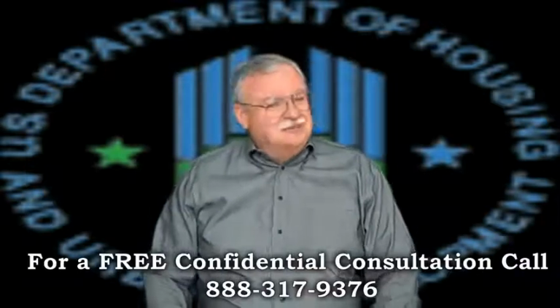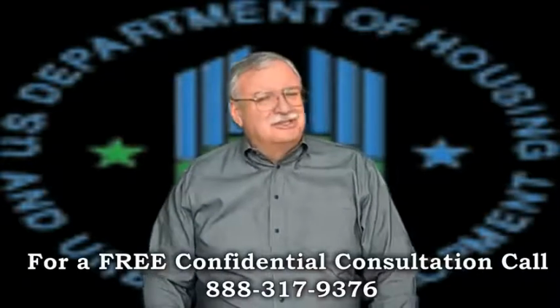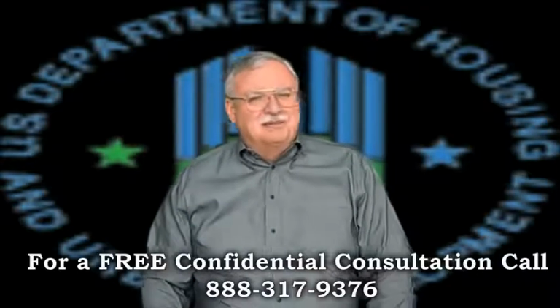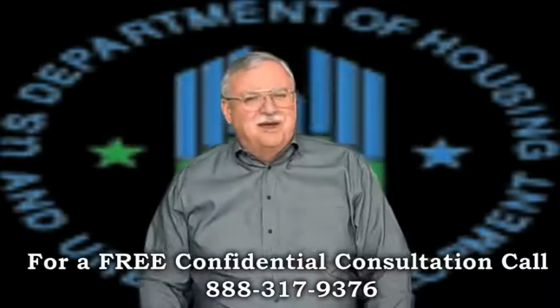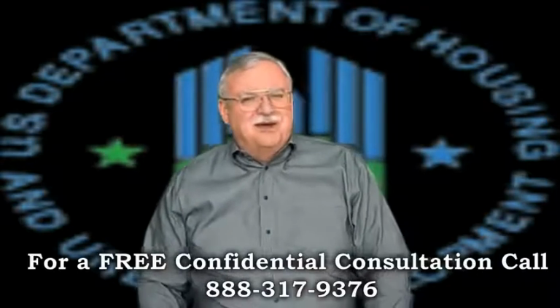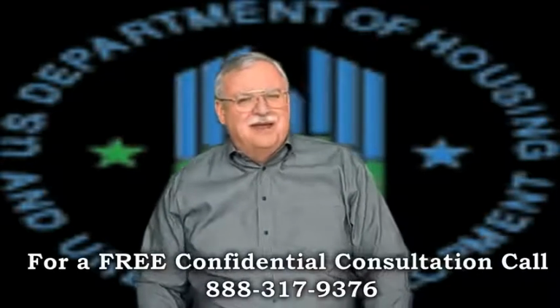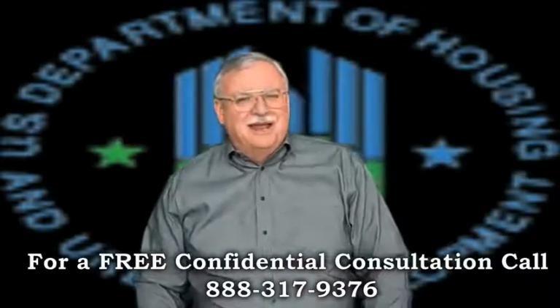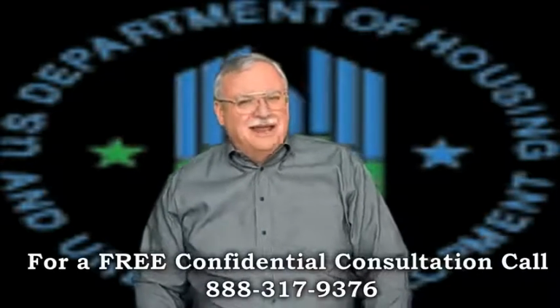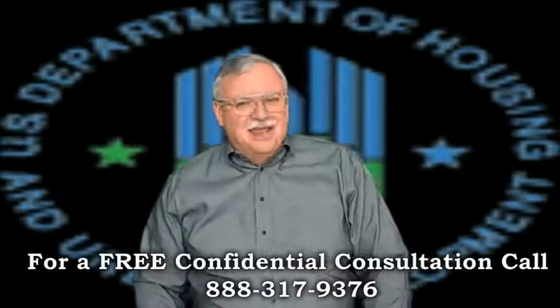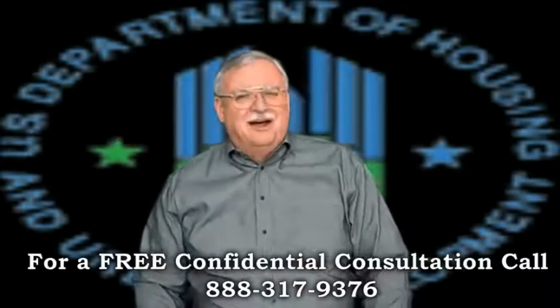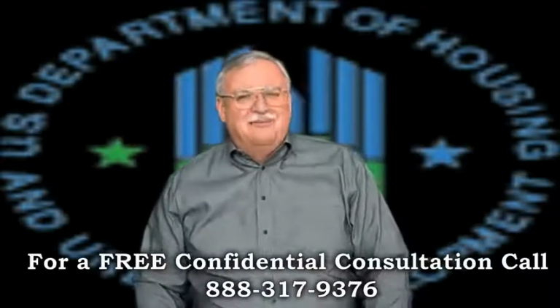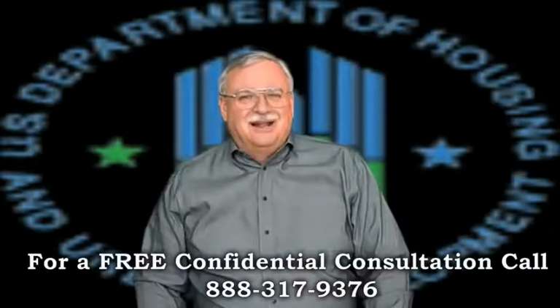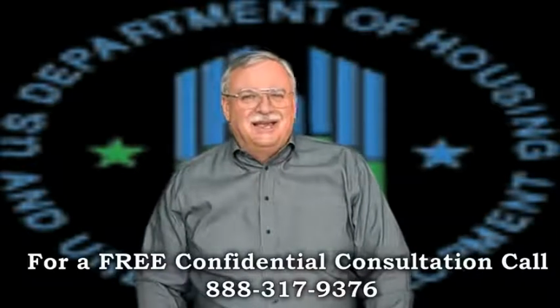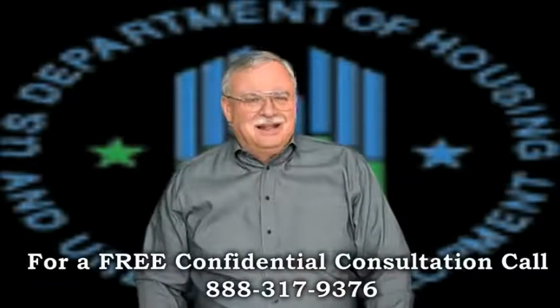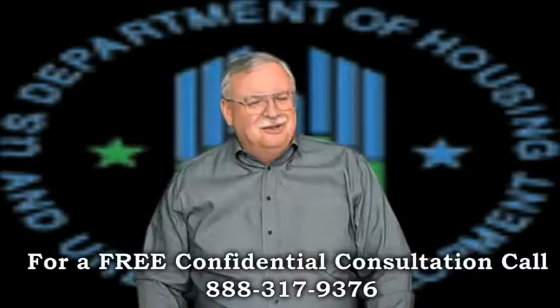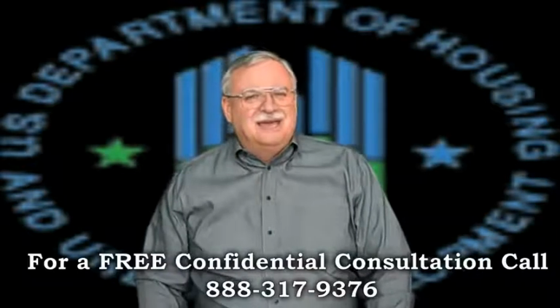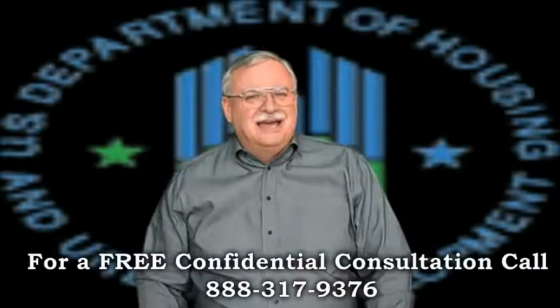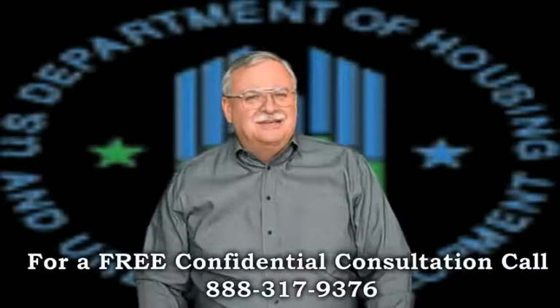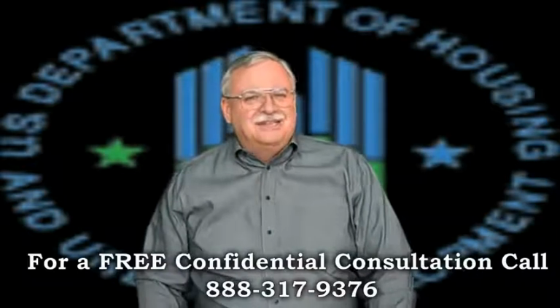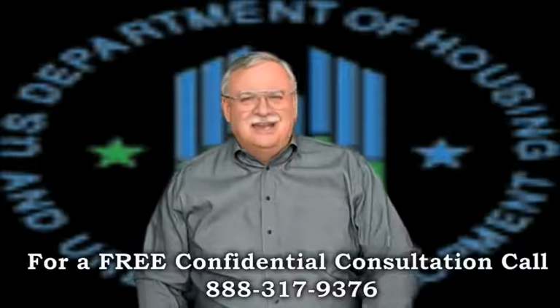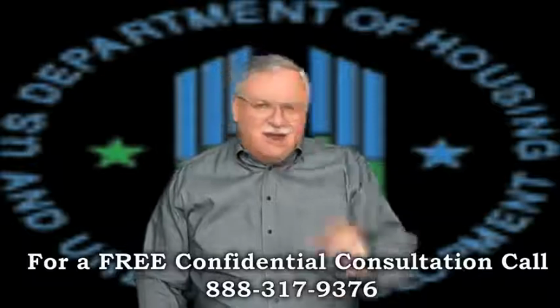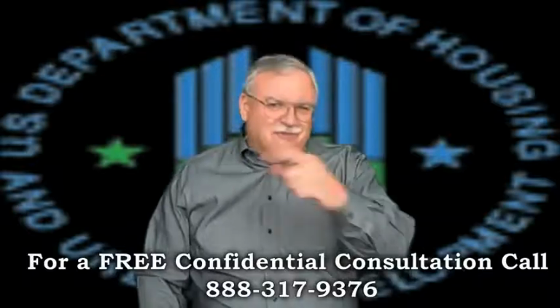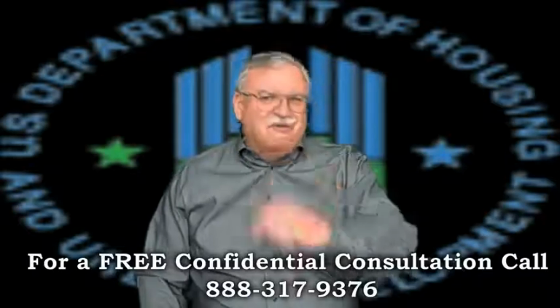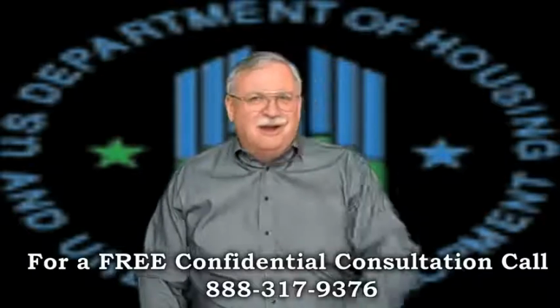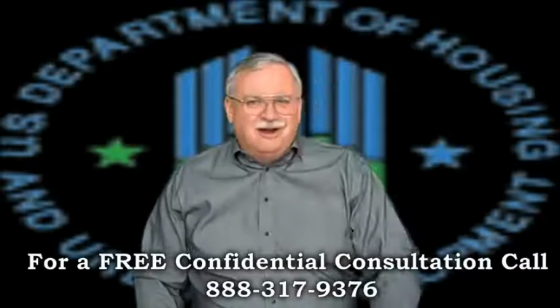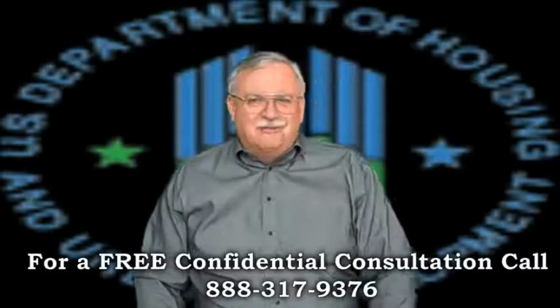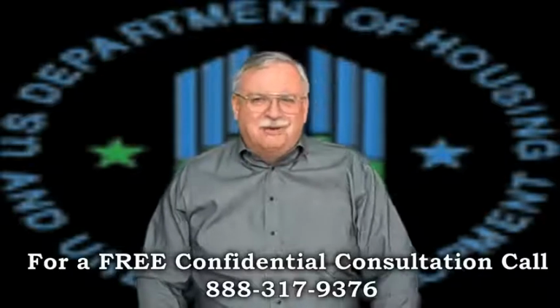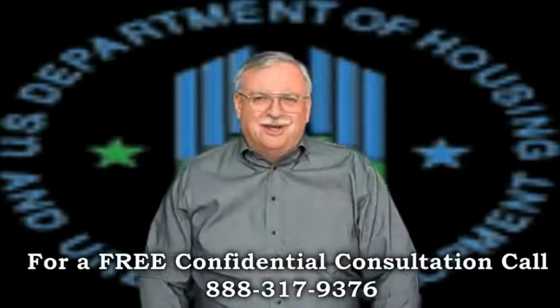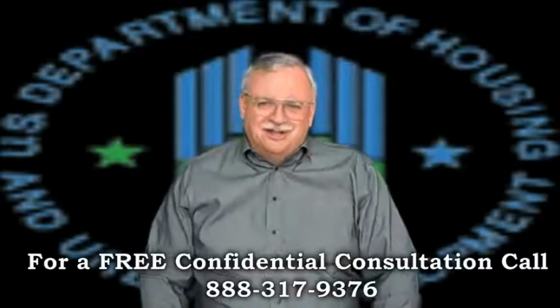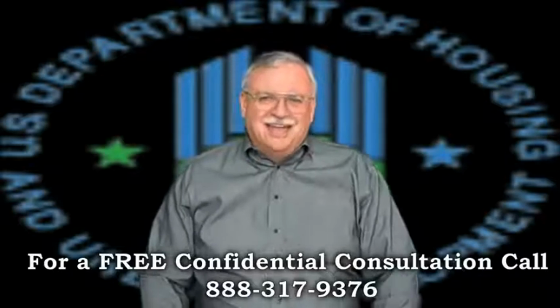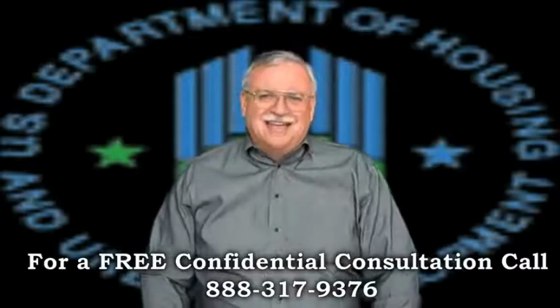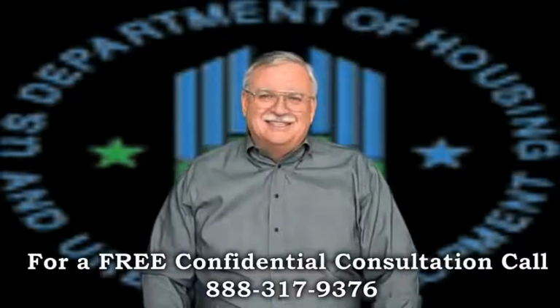You'll sleep better tonight and you'll be glad you did. I look forward to hearing from you. Thanks.